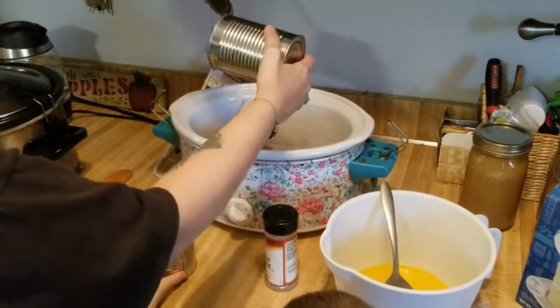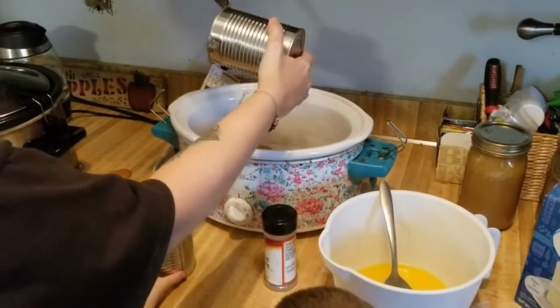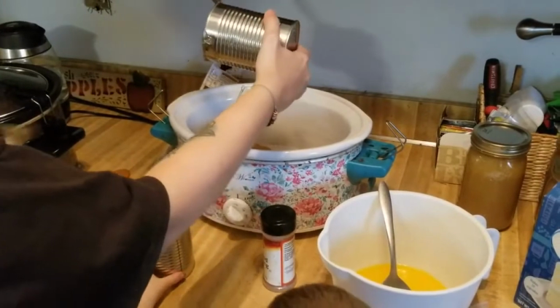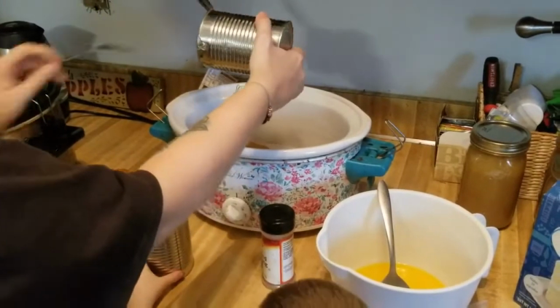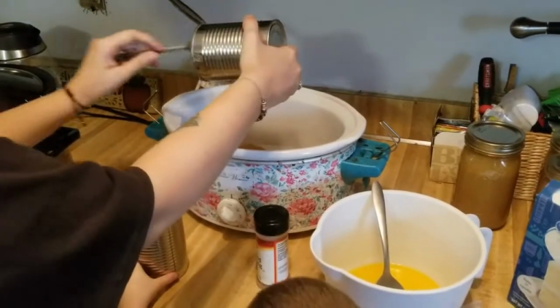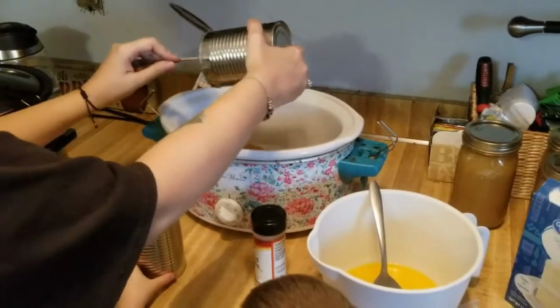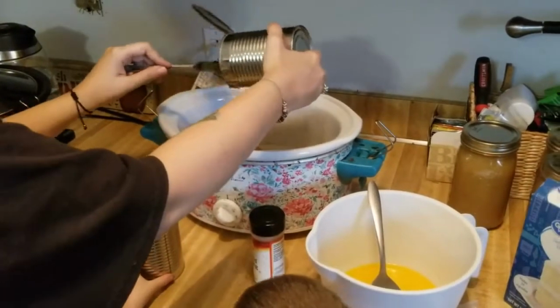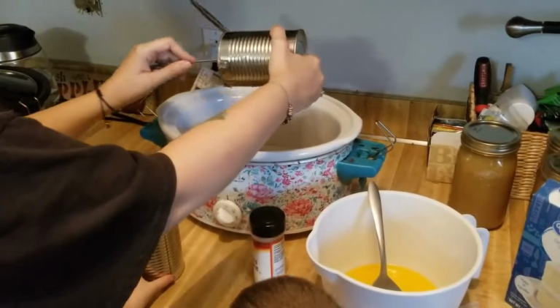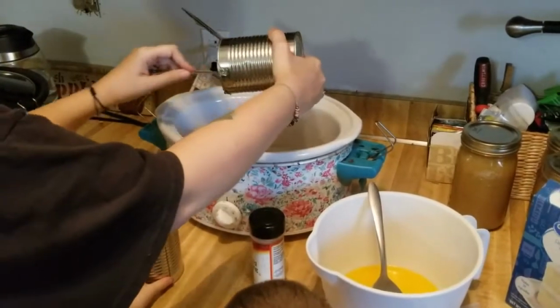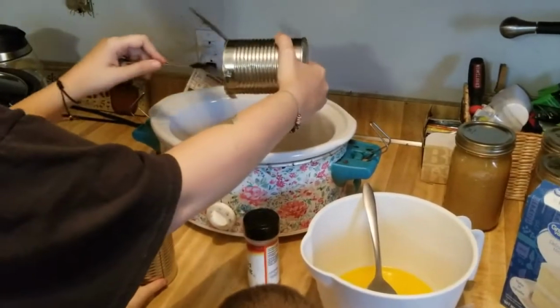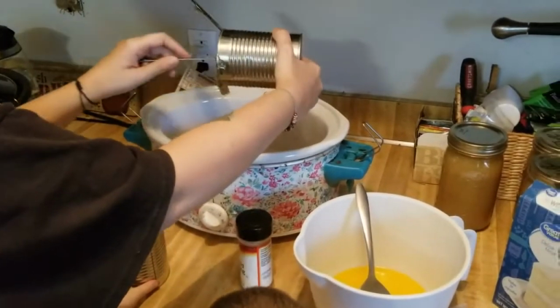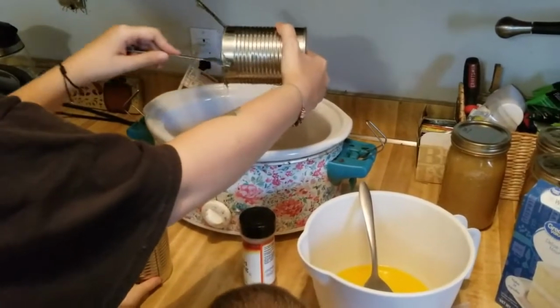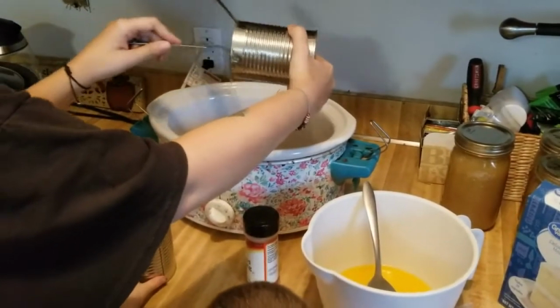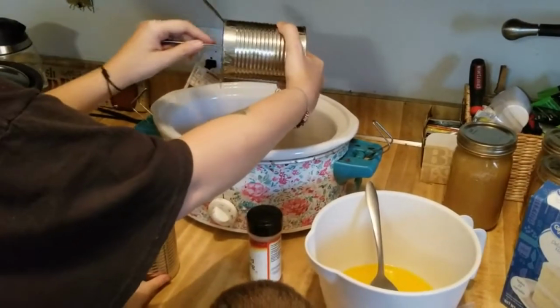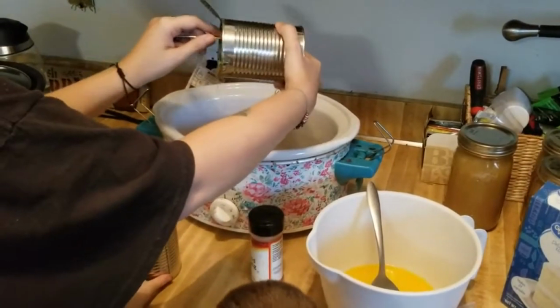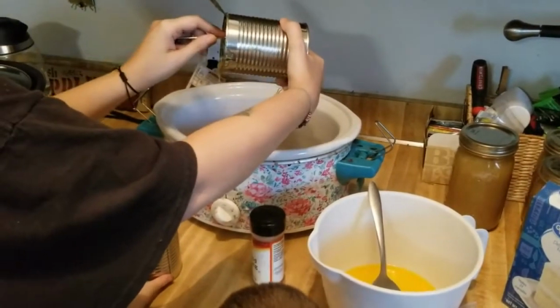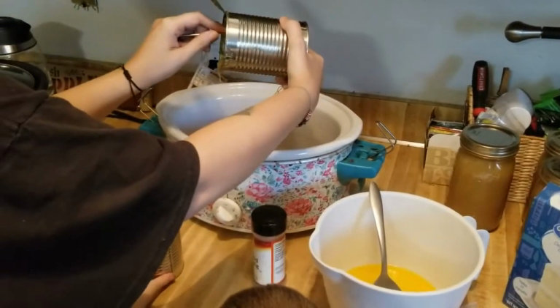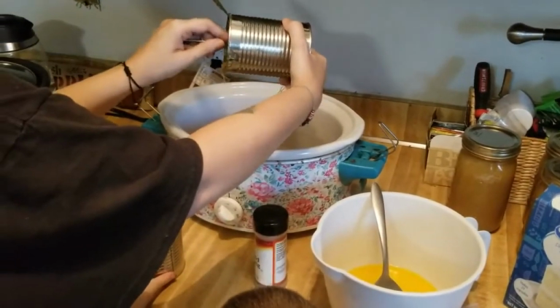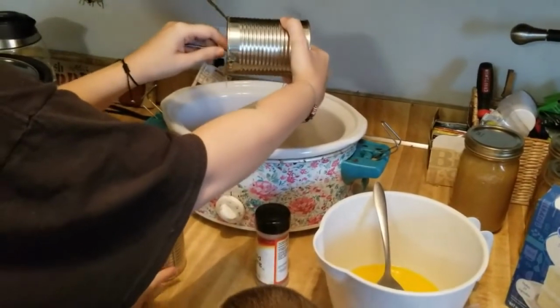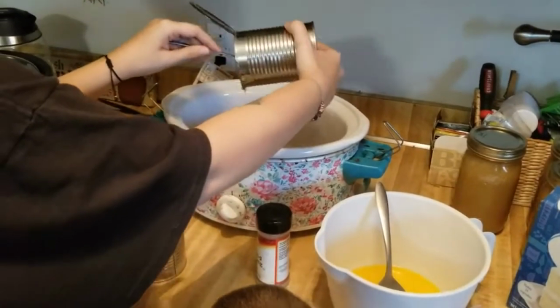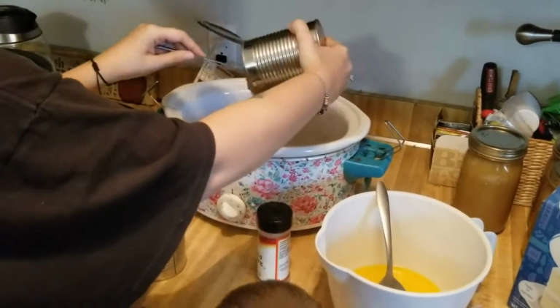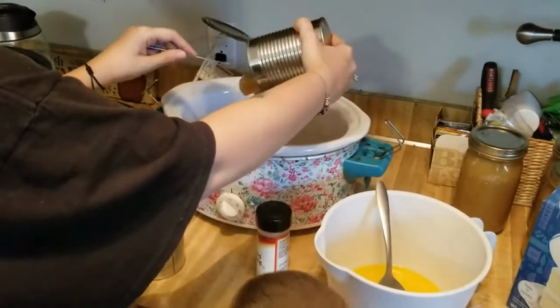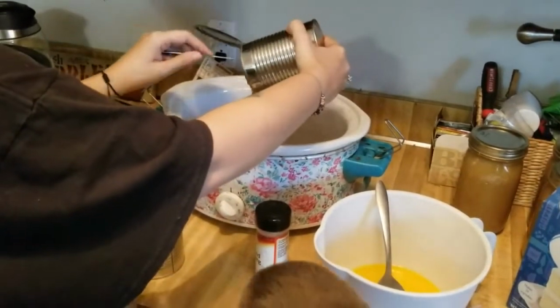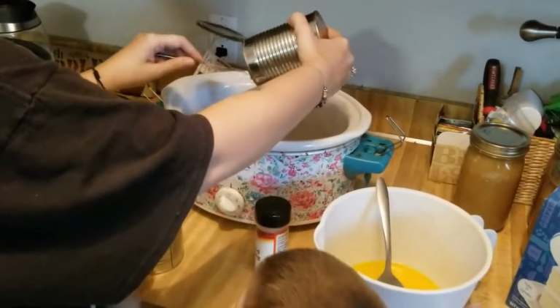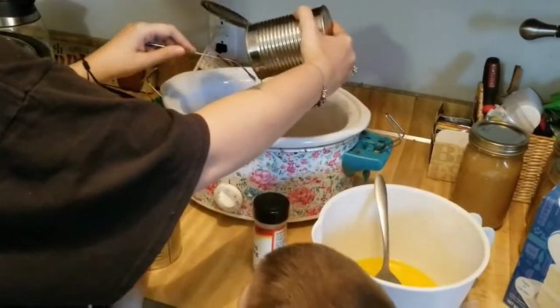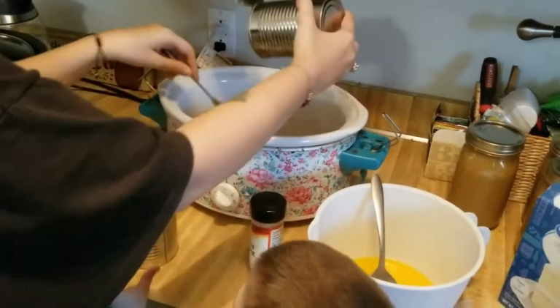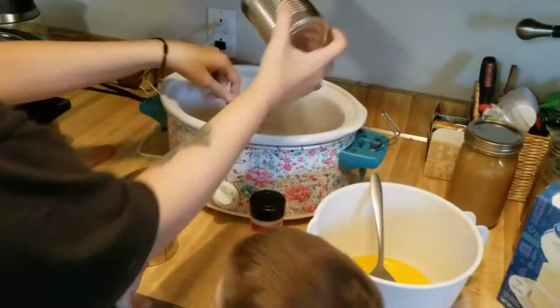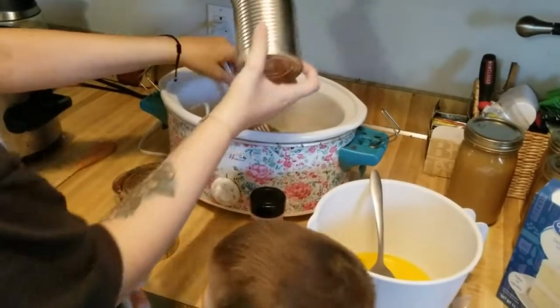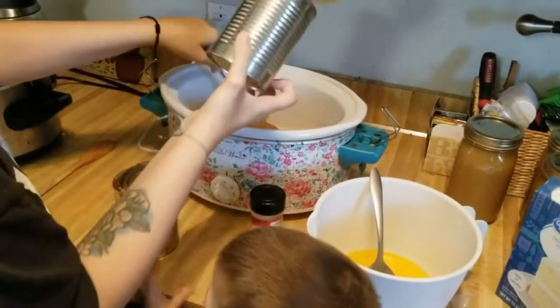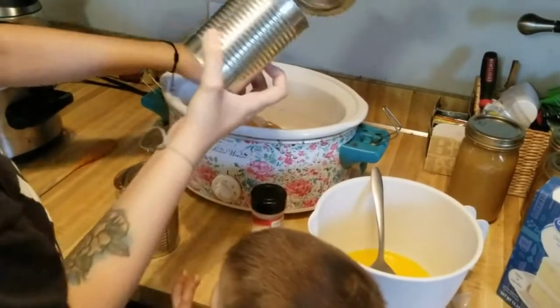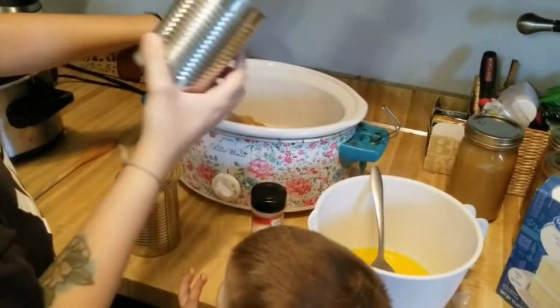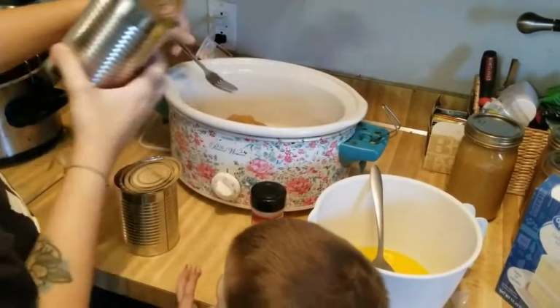So you're just going to take your two apple pie fillings and put them in the bottom of the crock pot.